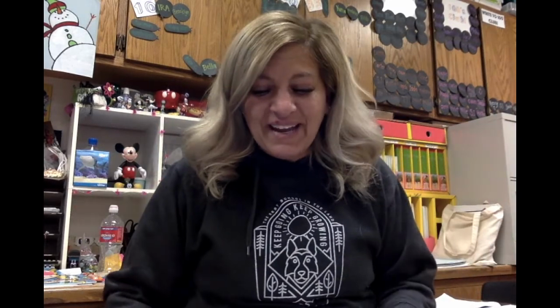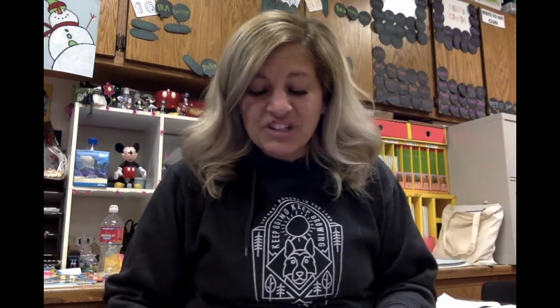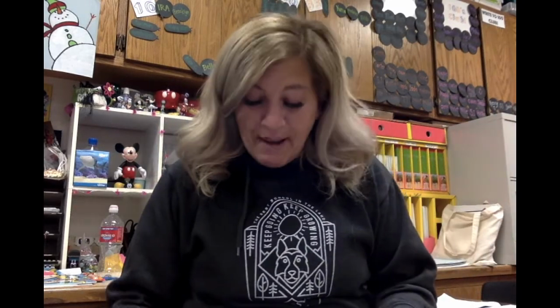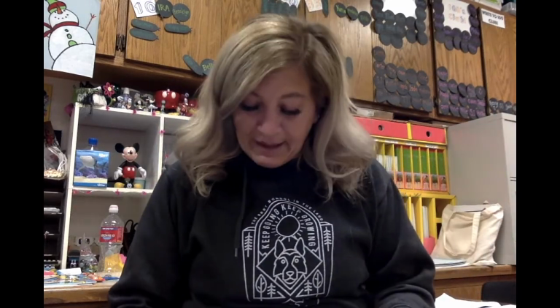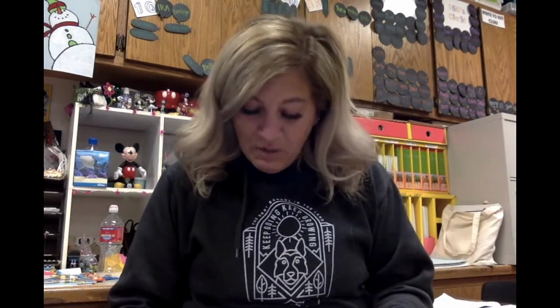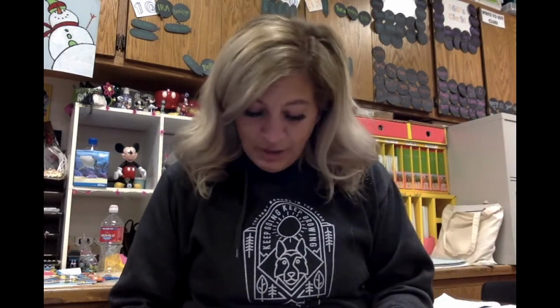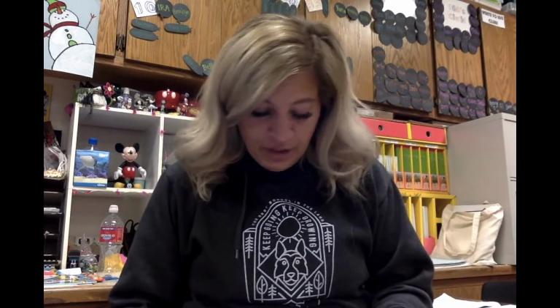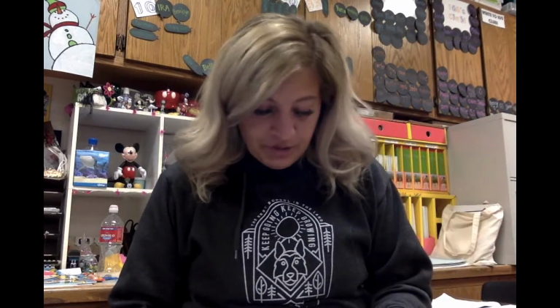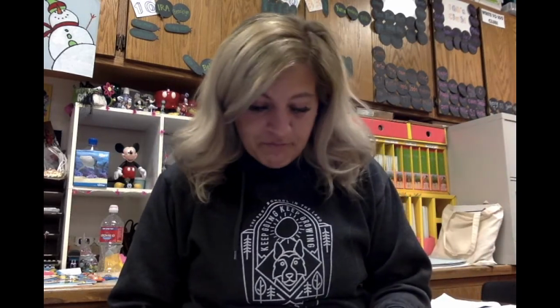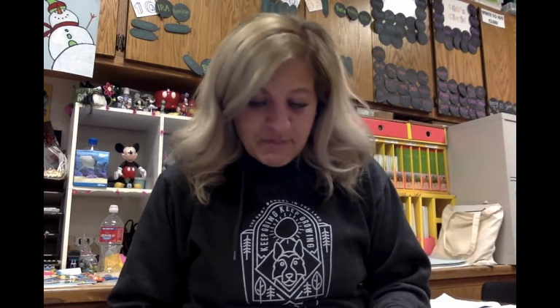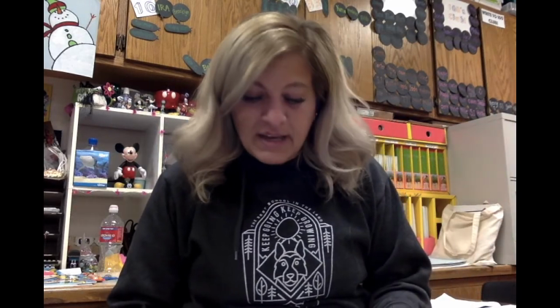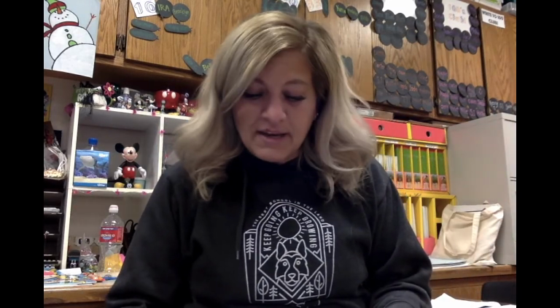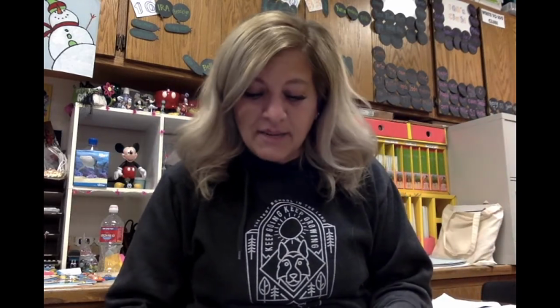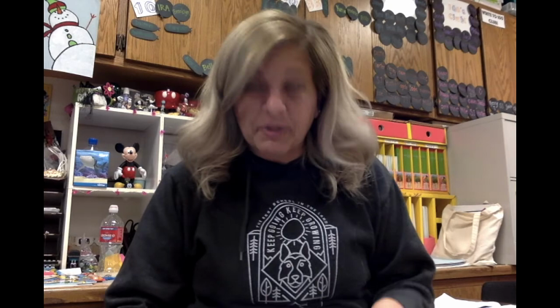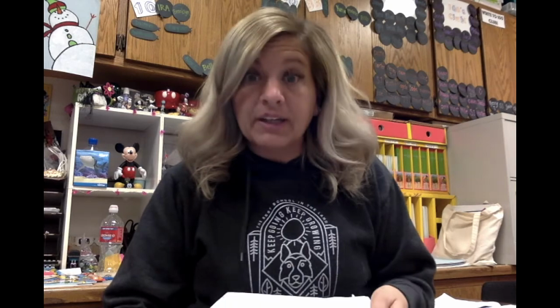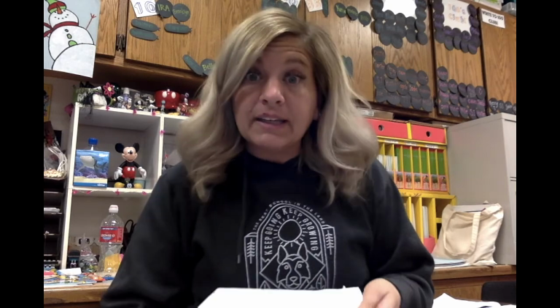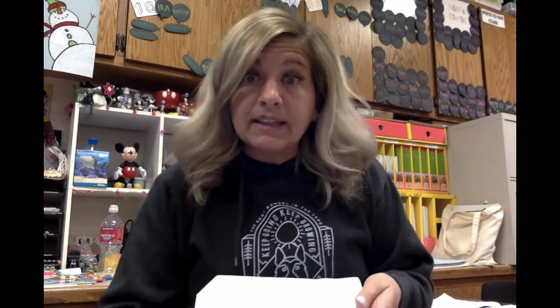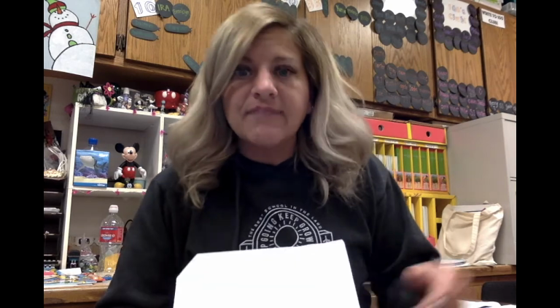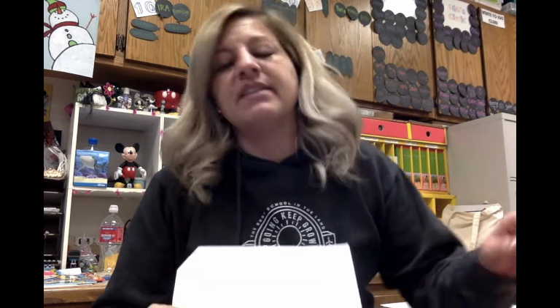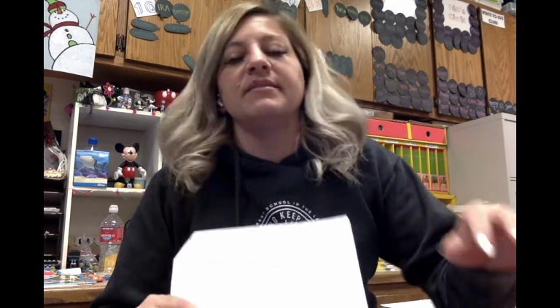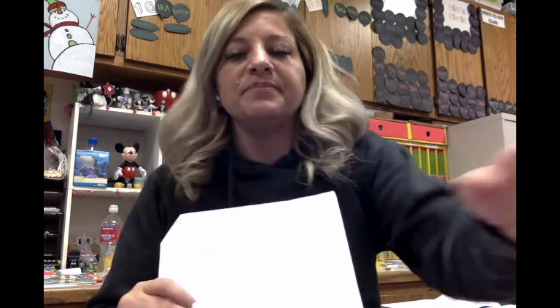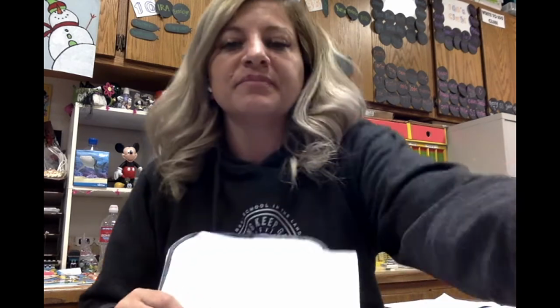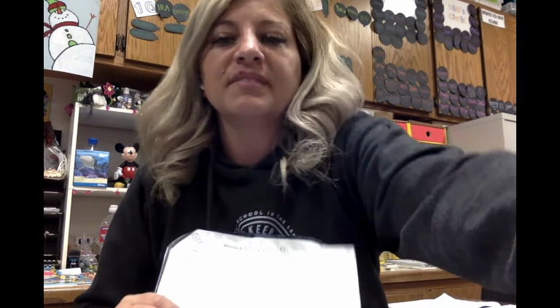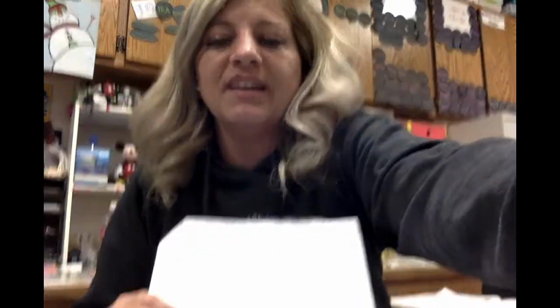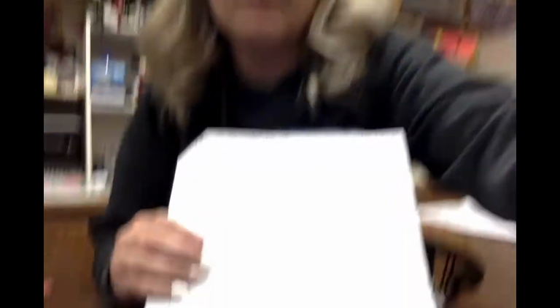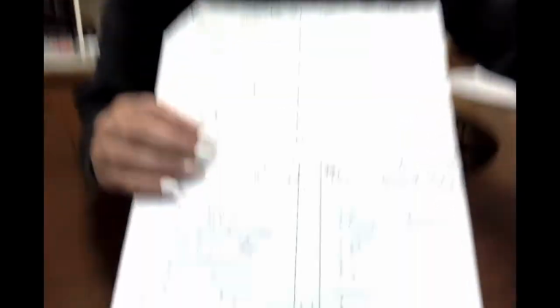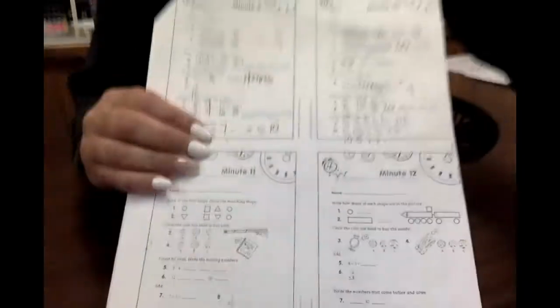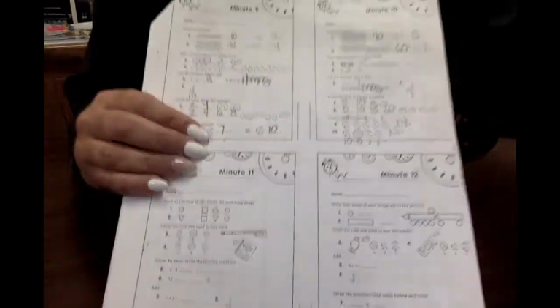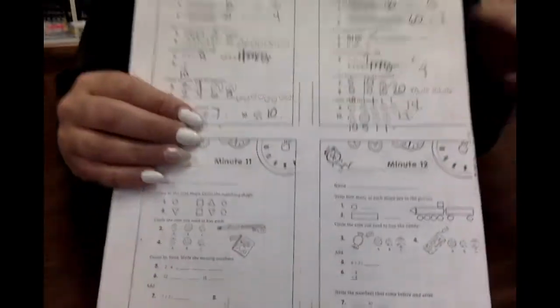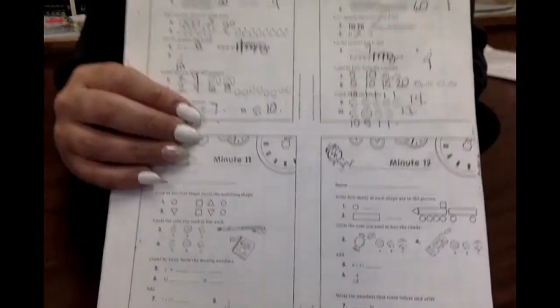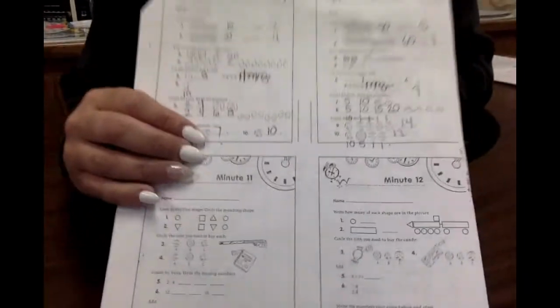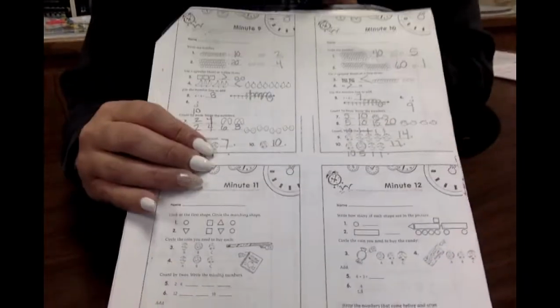Okay, get your packet out. We're going to go to minute number 11. Okay, minute 11.